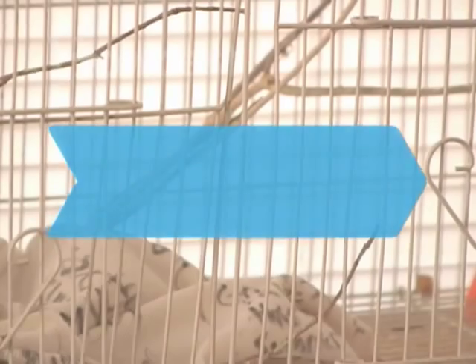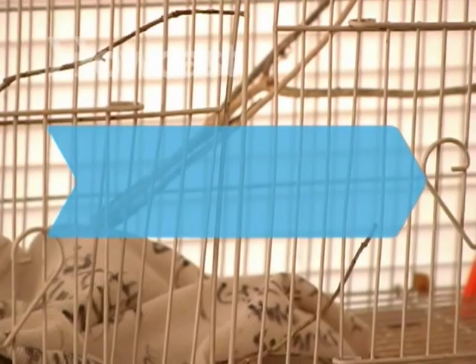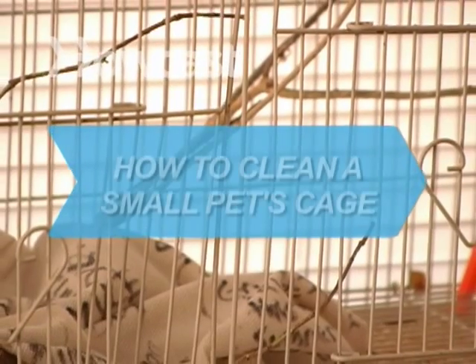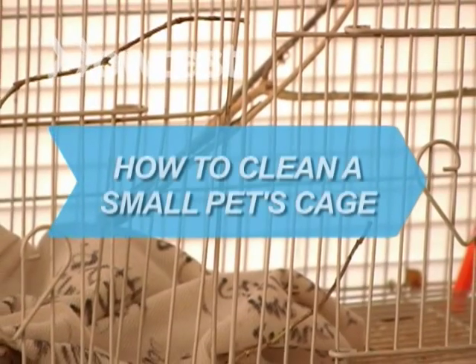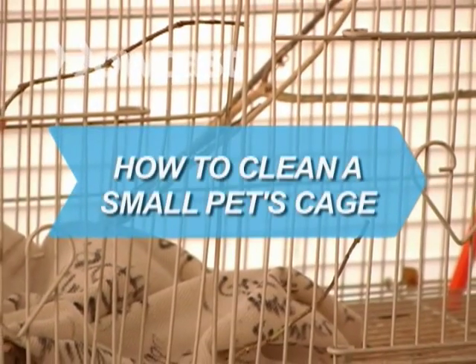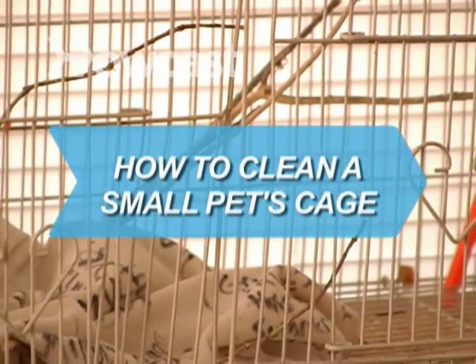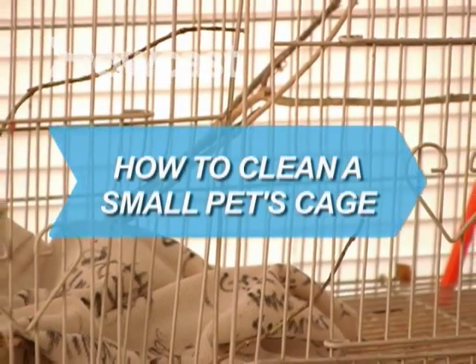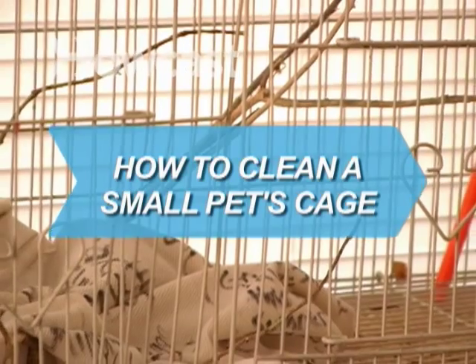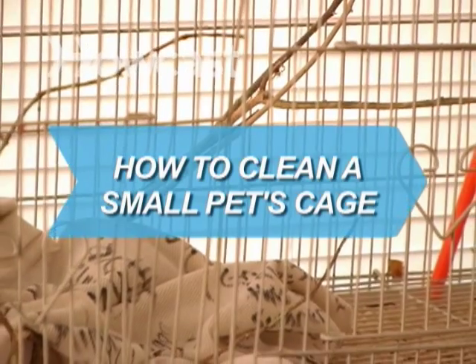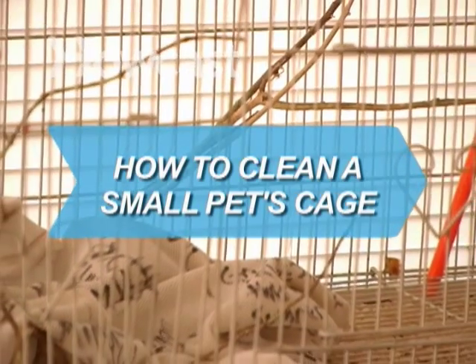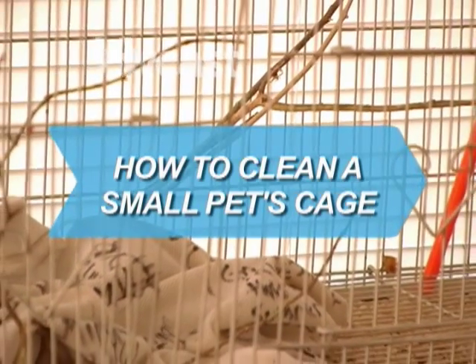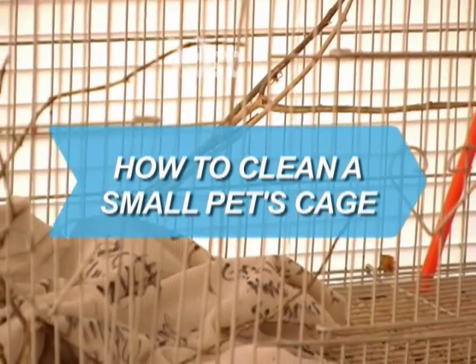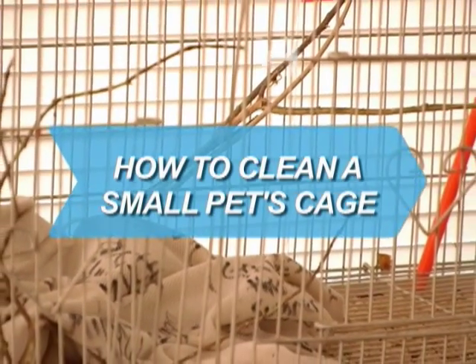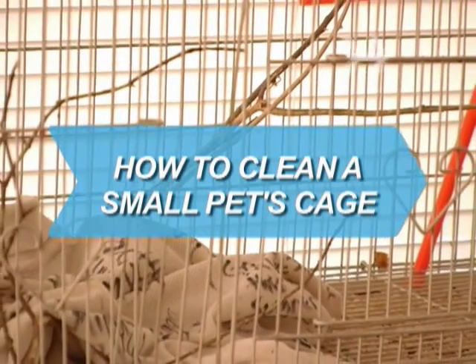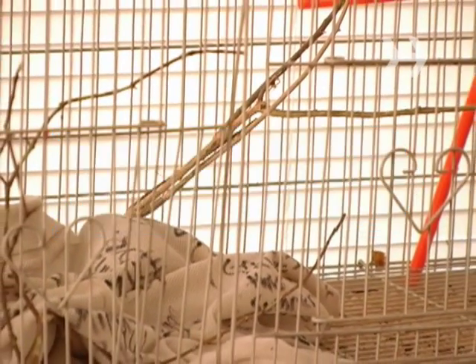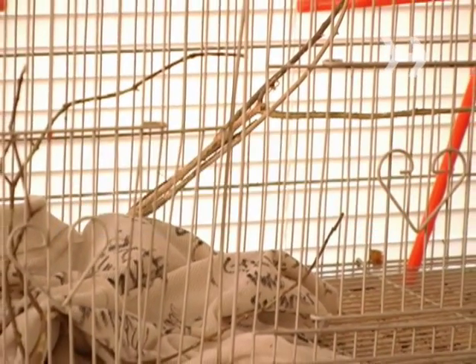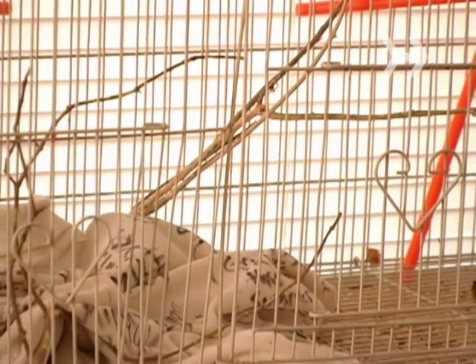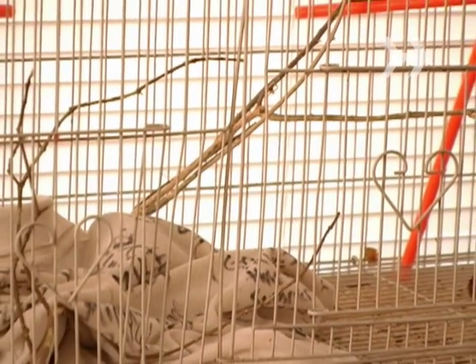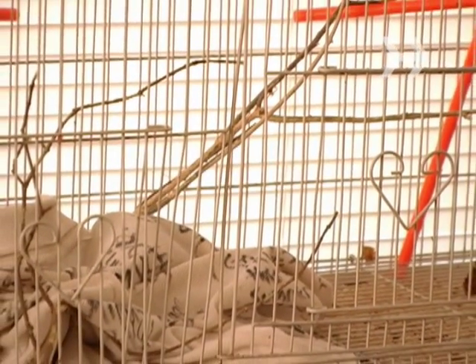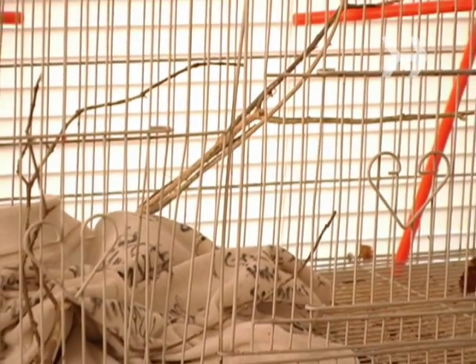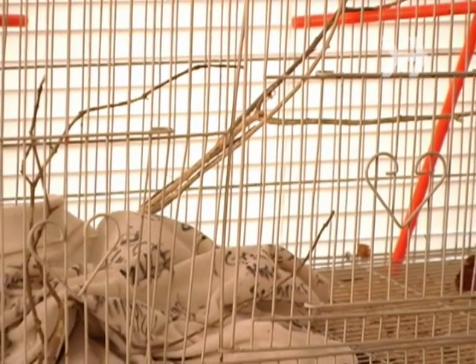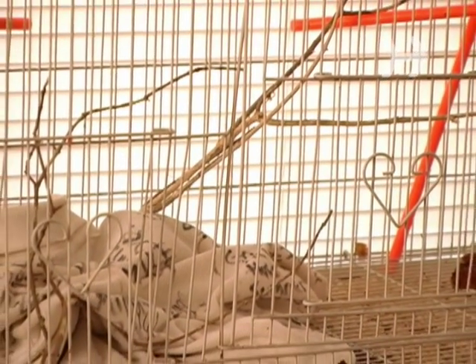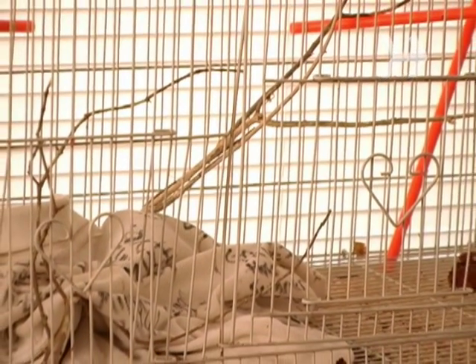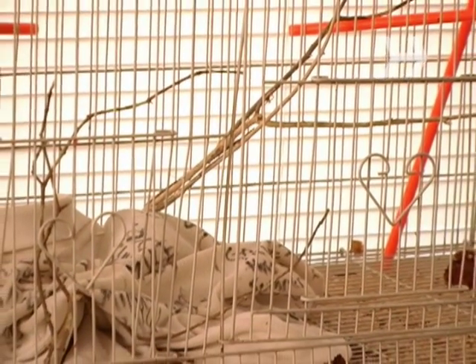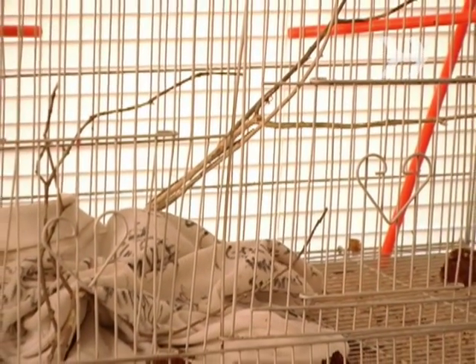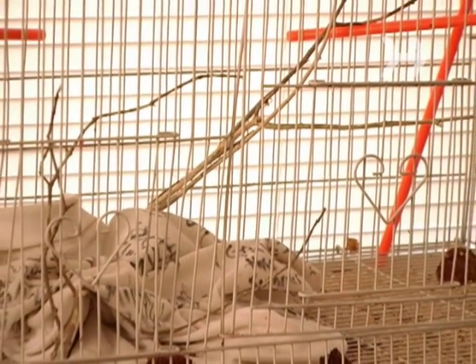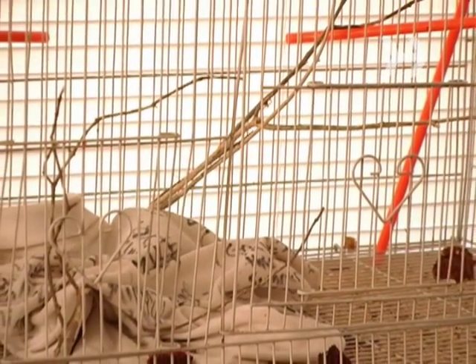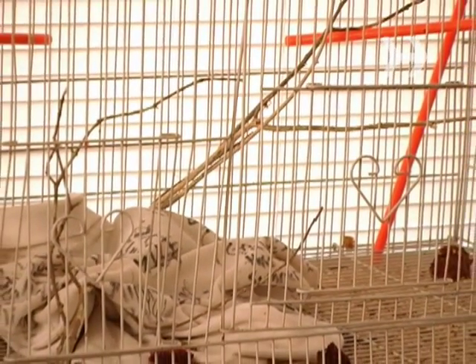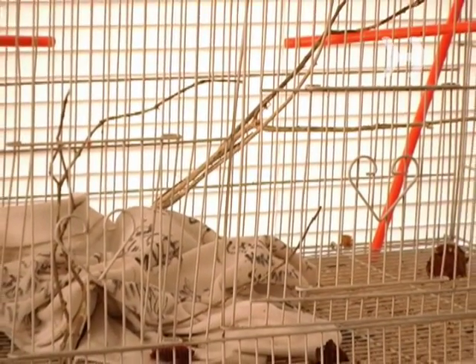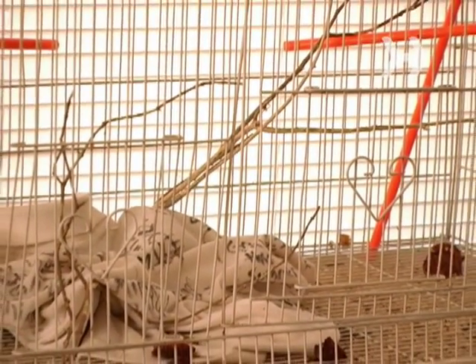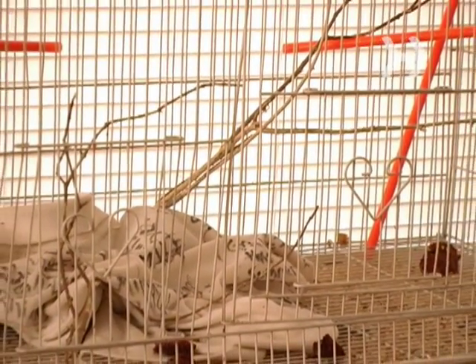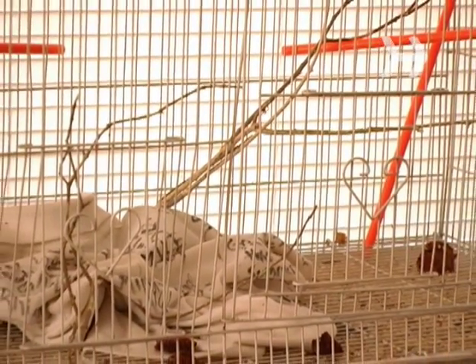How to Clean a Small Pet's Cage. It's not the best part of owning a pet, but somebody's got to do it.